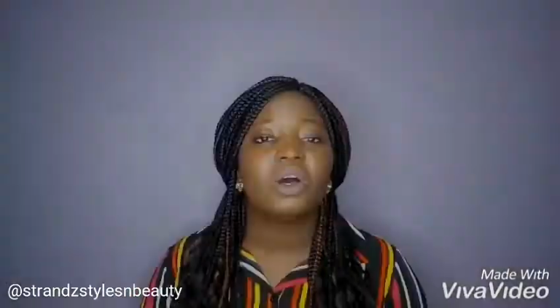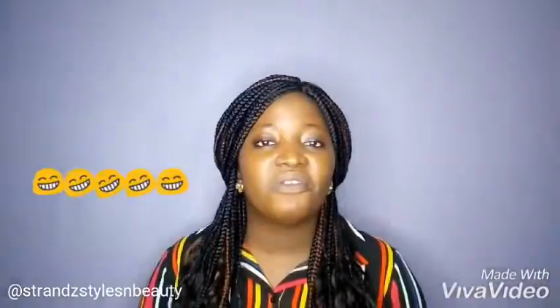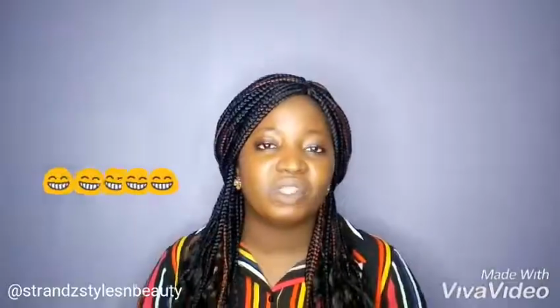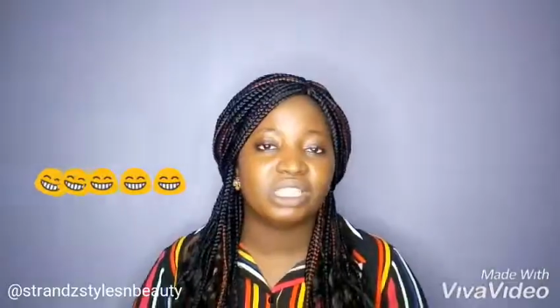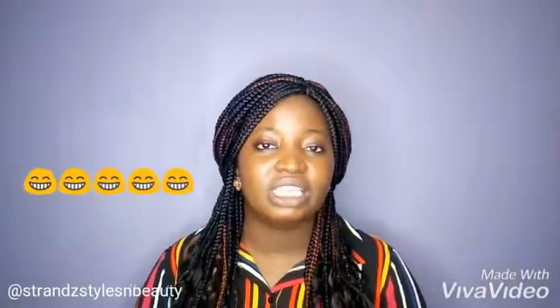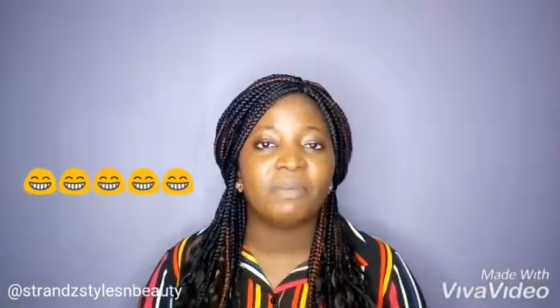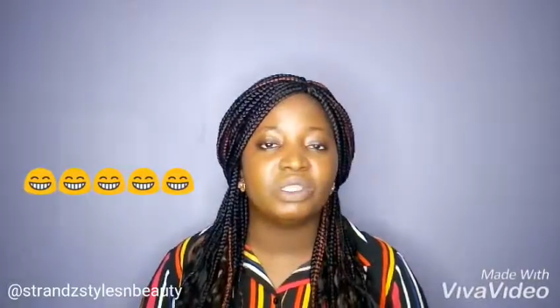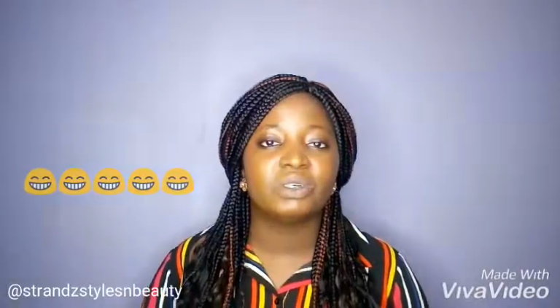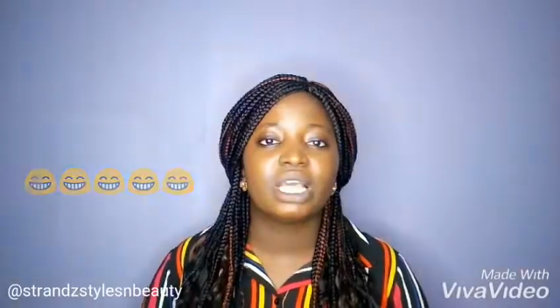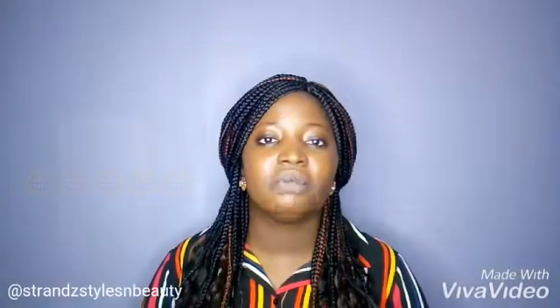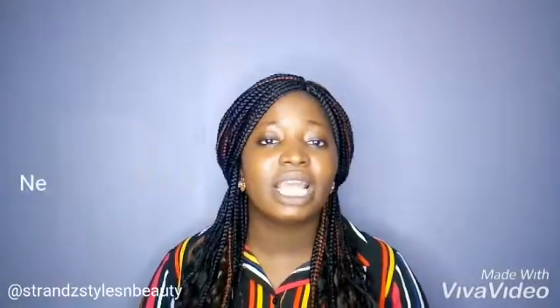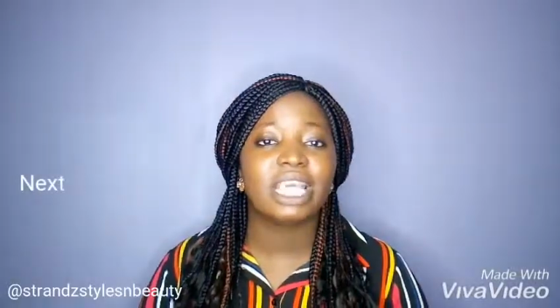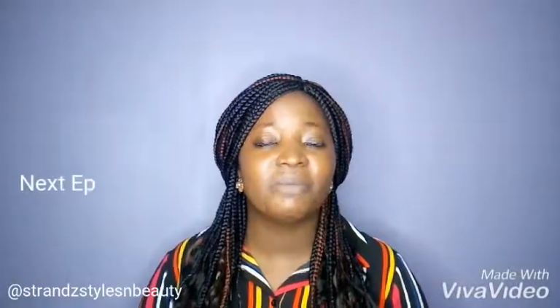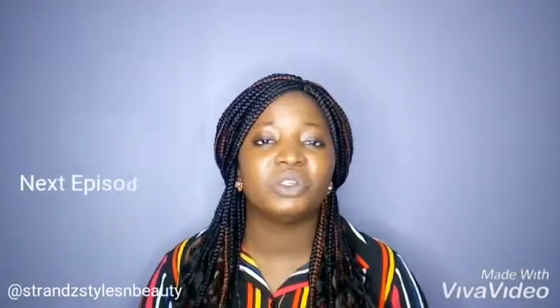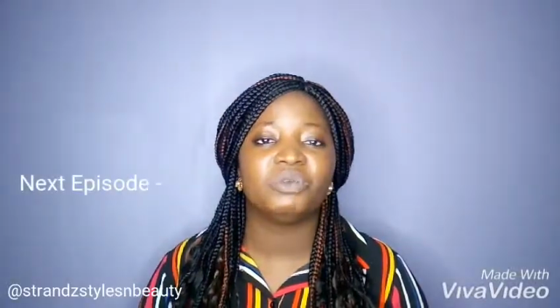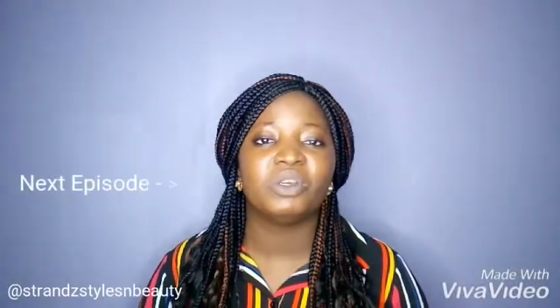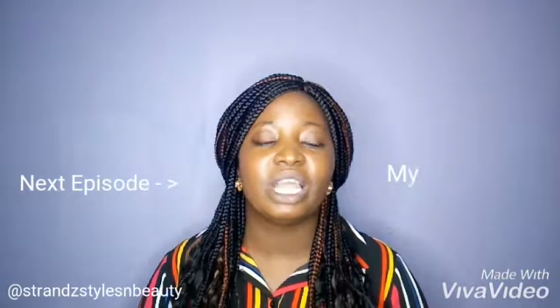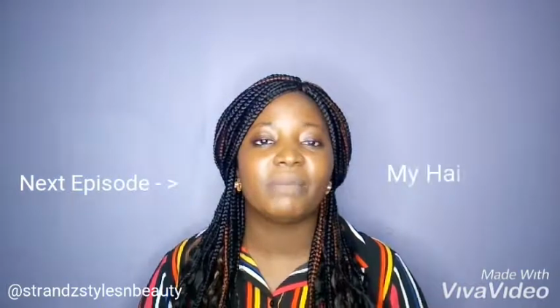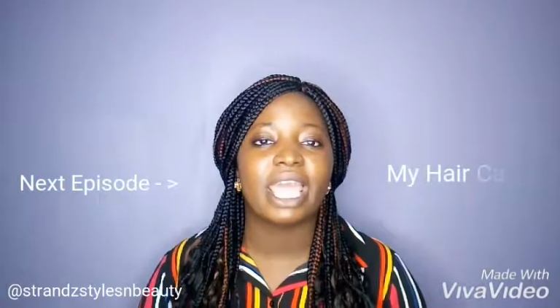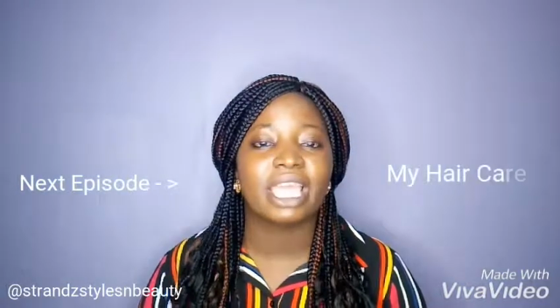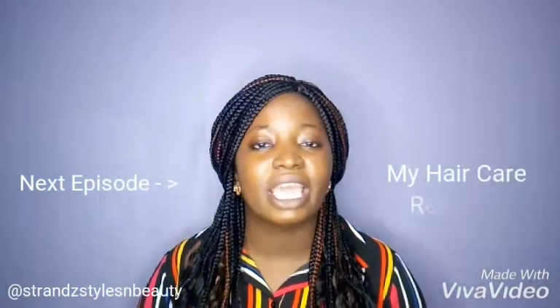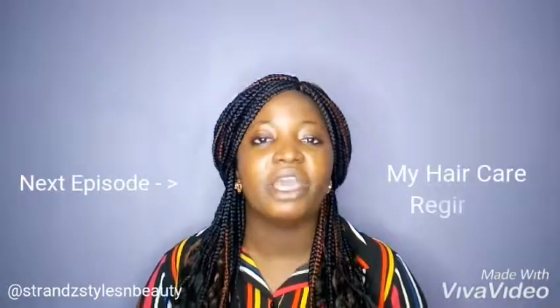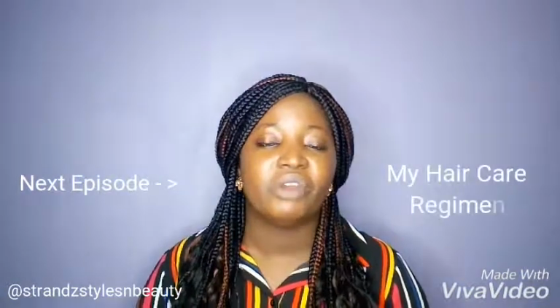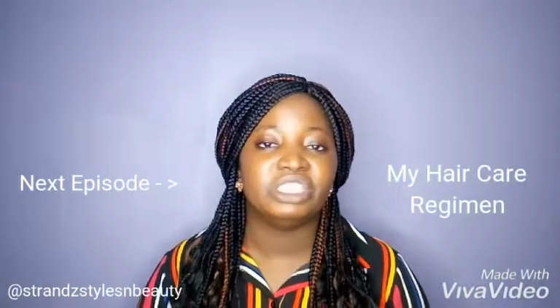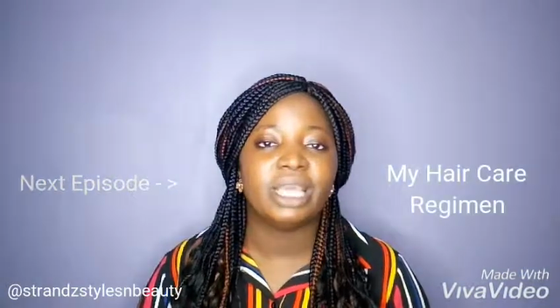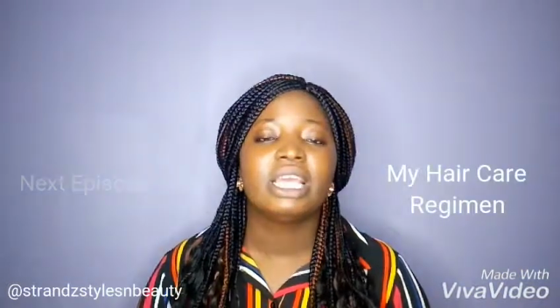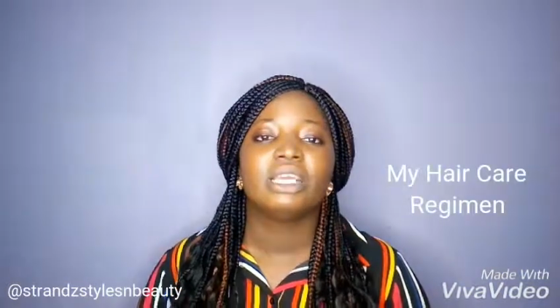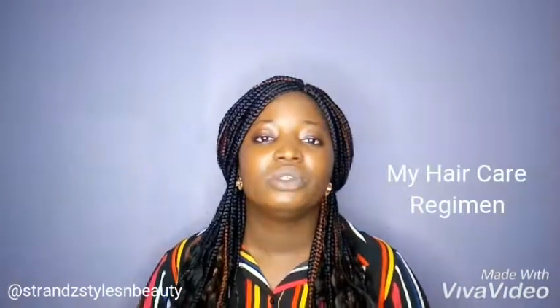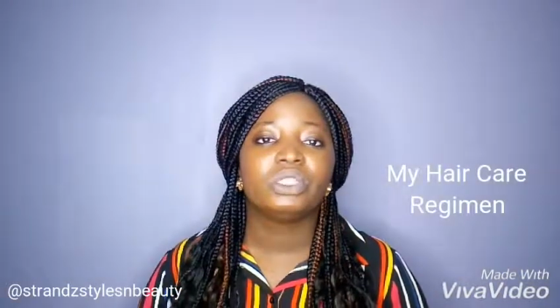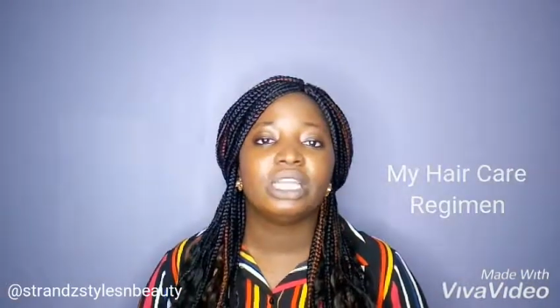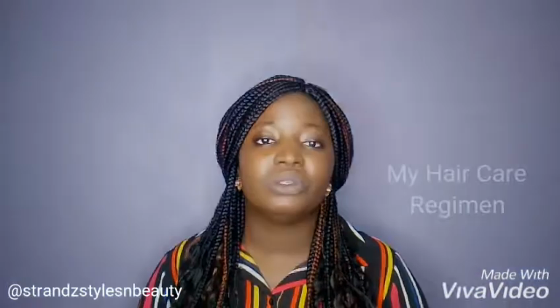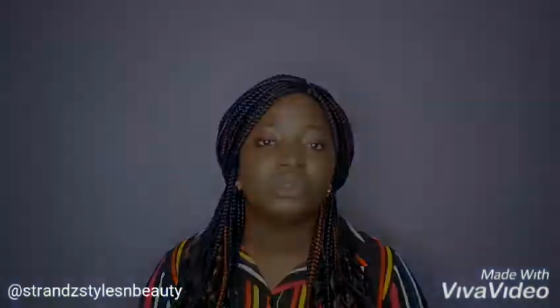That's all for today's episode. Next episode, we'll be looking at my hair care regimen, so do stay tuned.